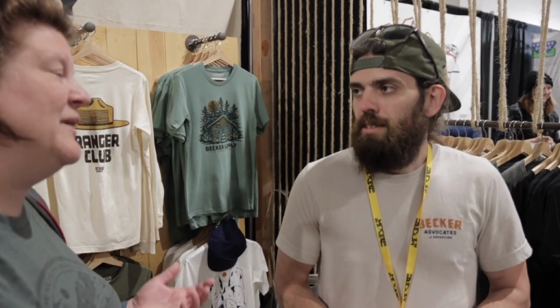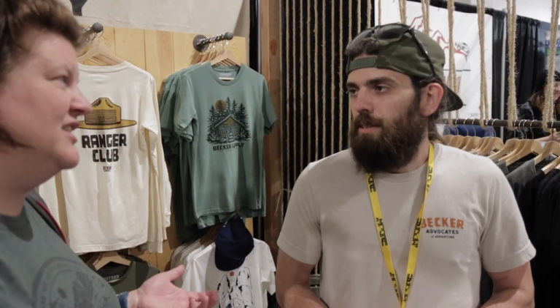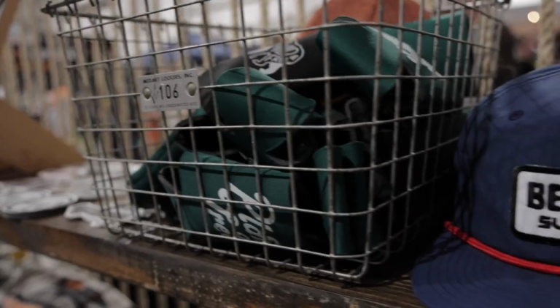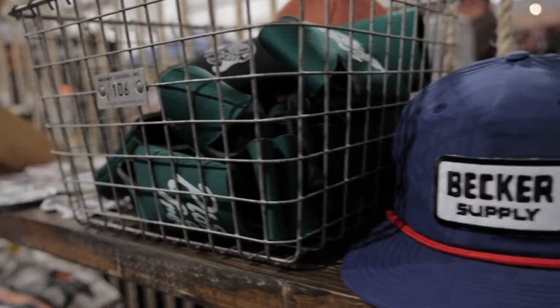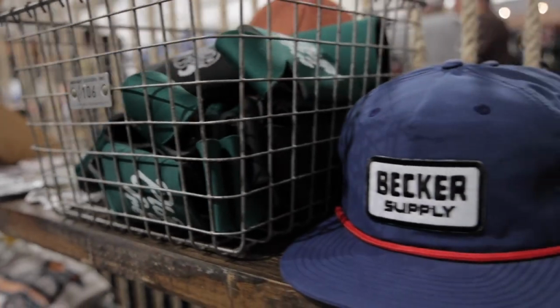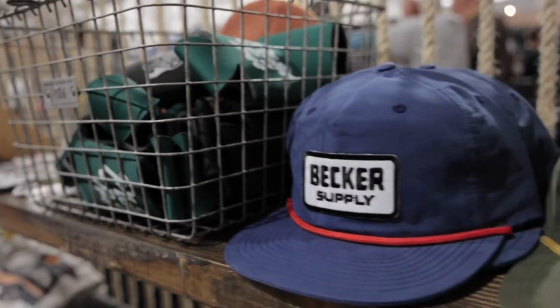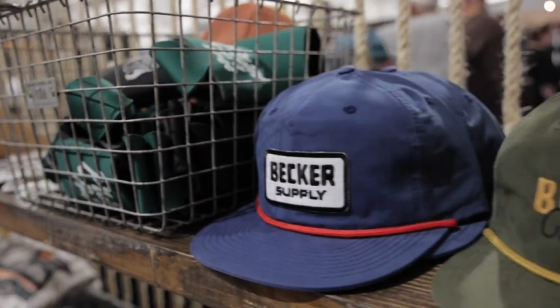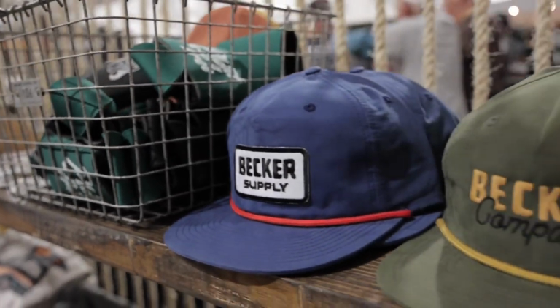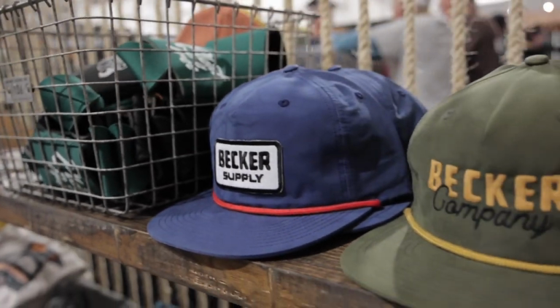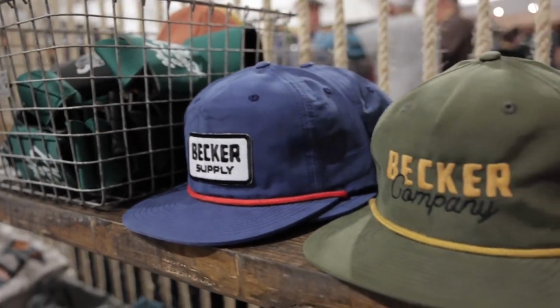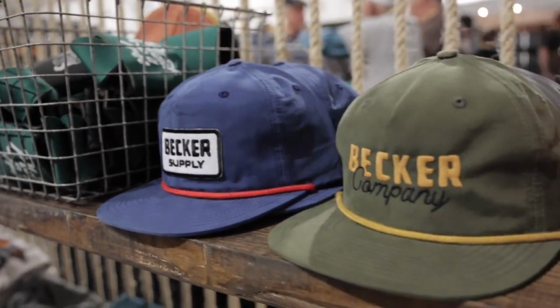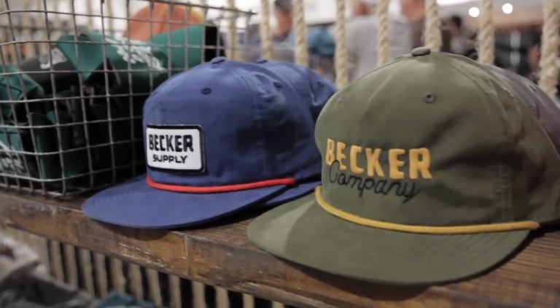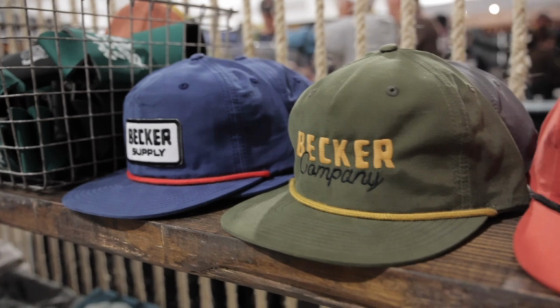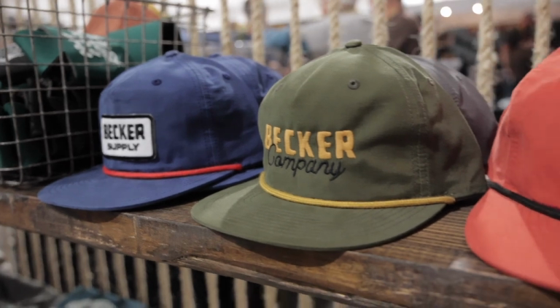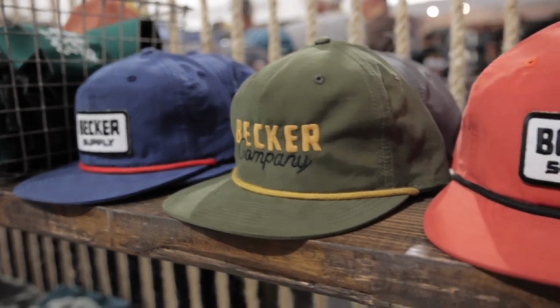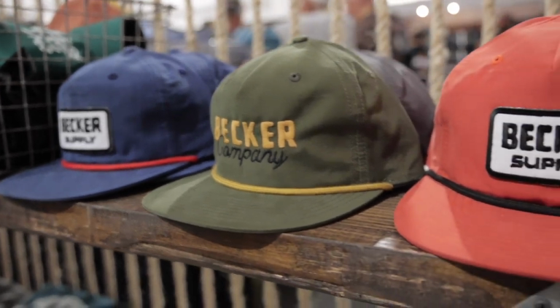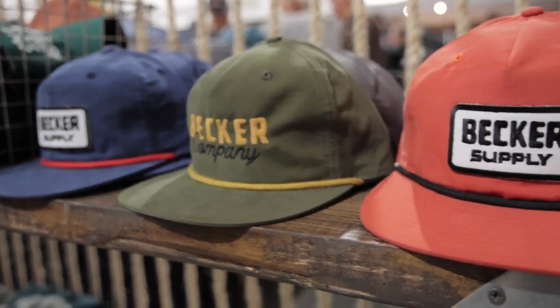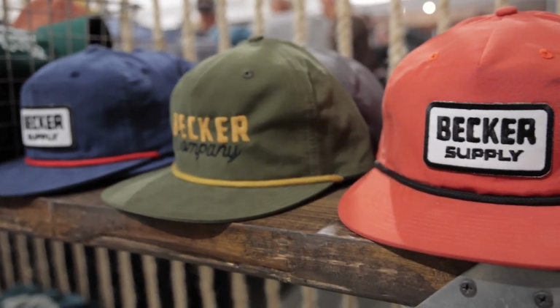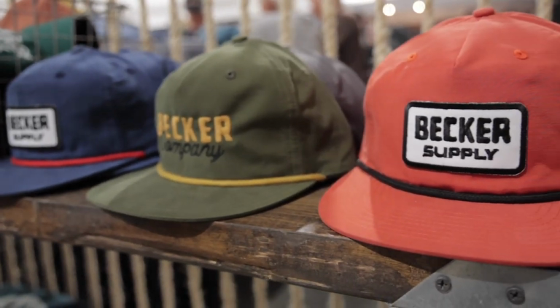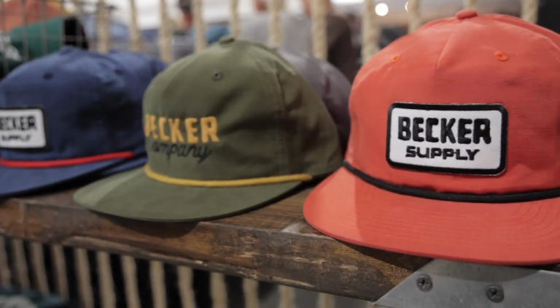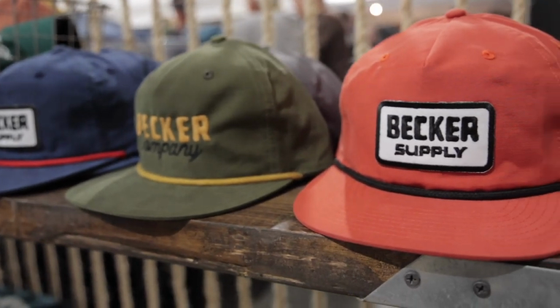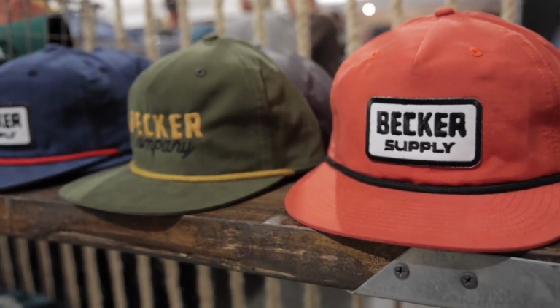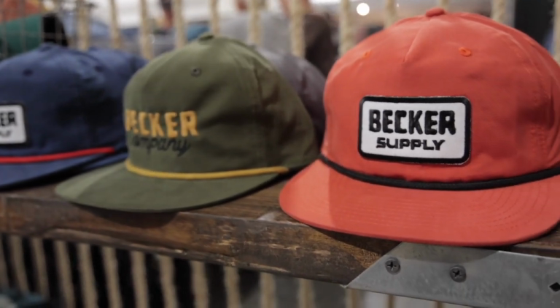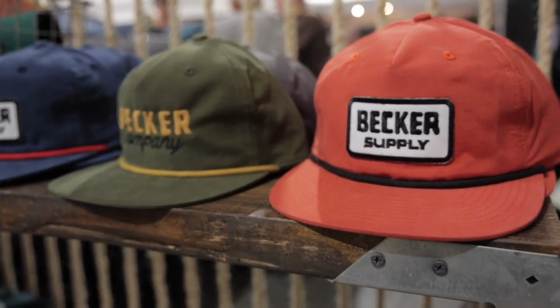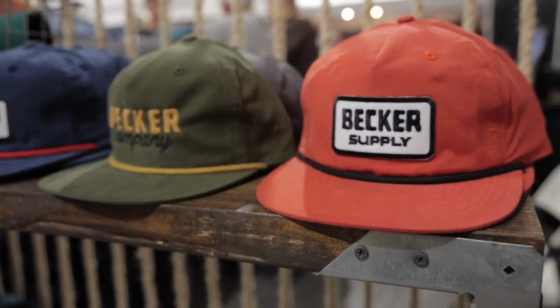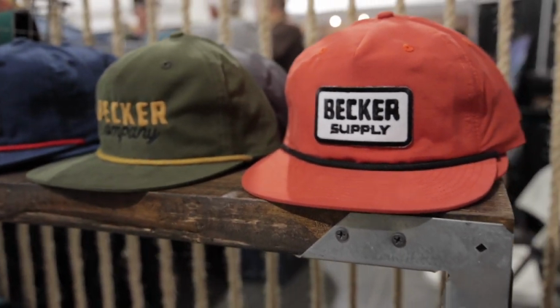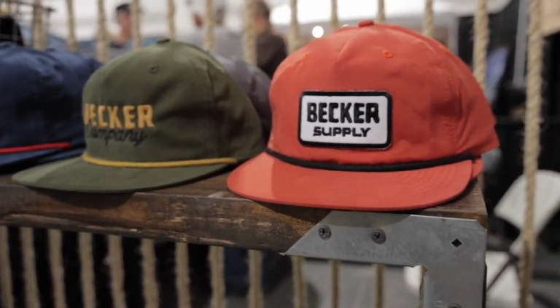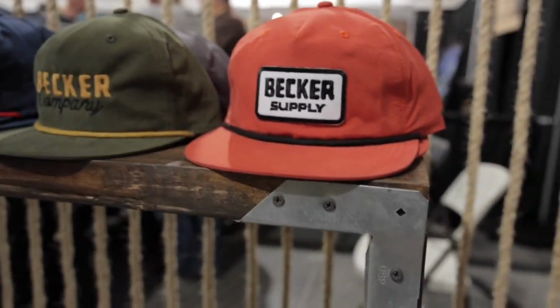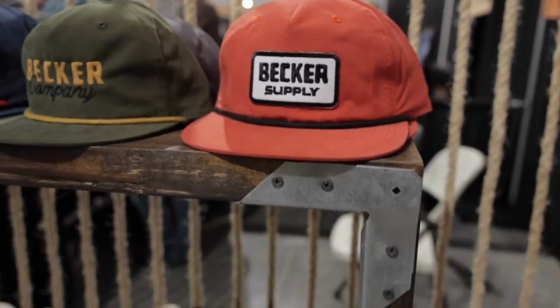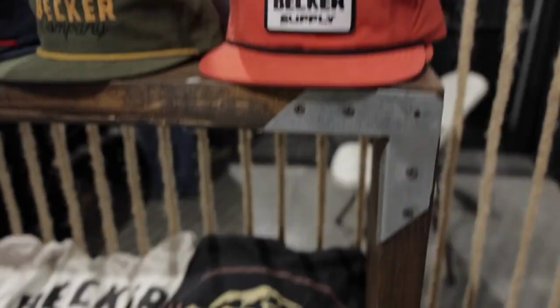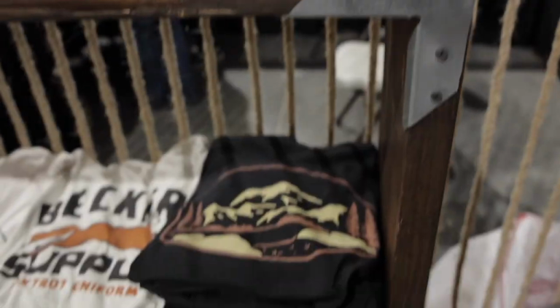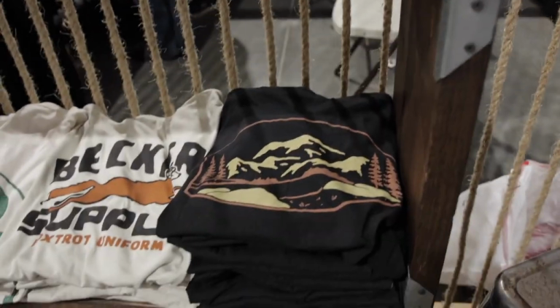Do you make t-shirts for other people if they come to you? We do. We do custom apparel, custom design, all that type of stuff.